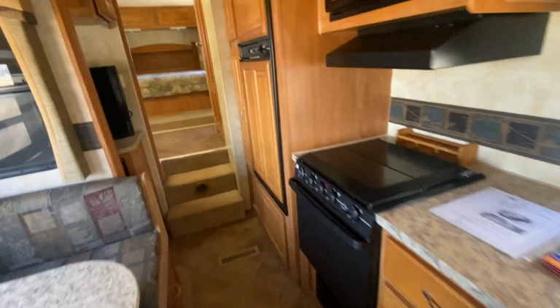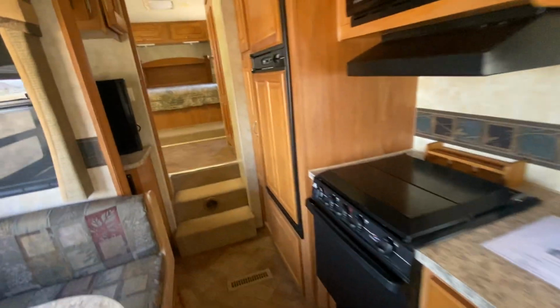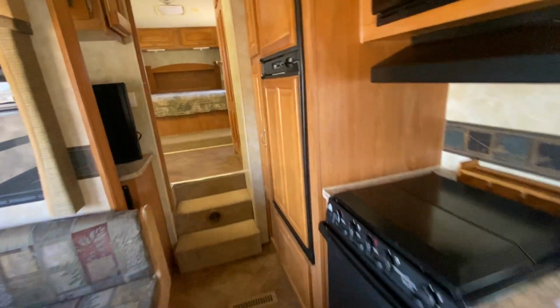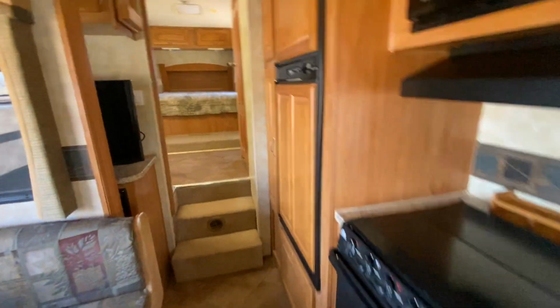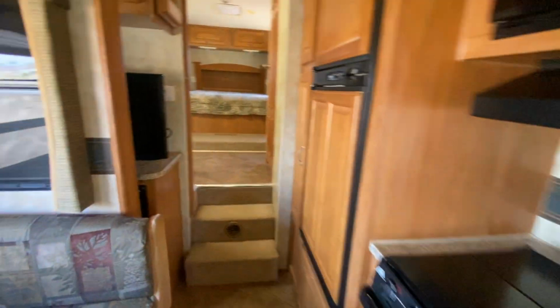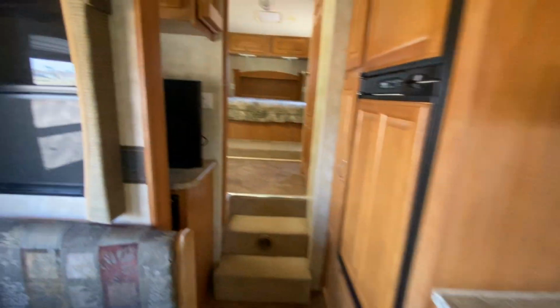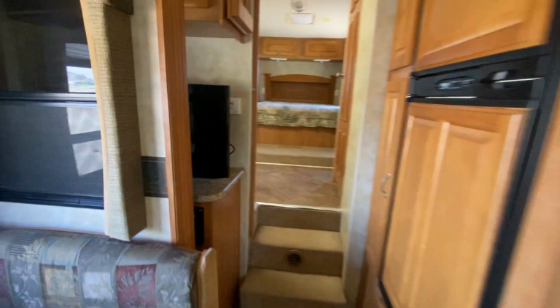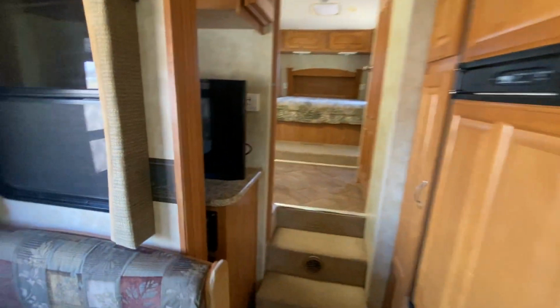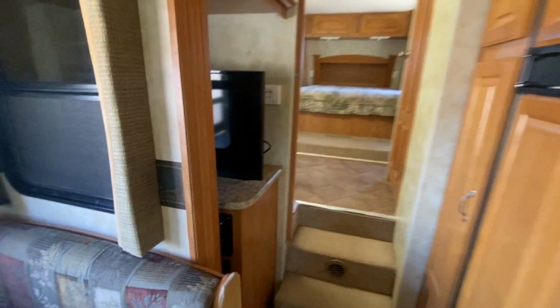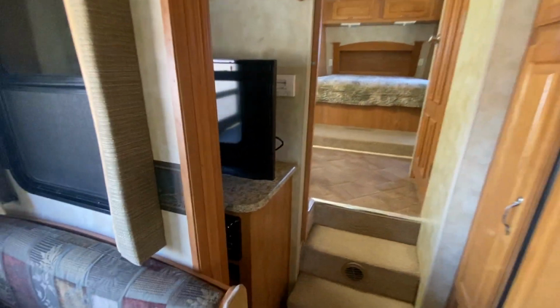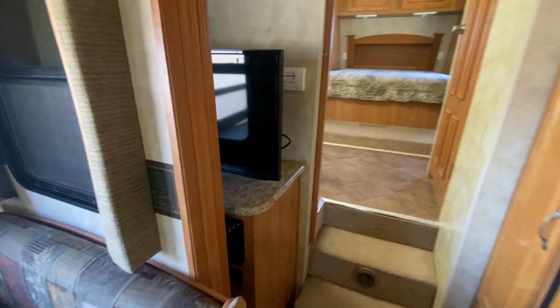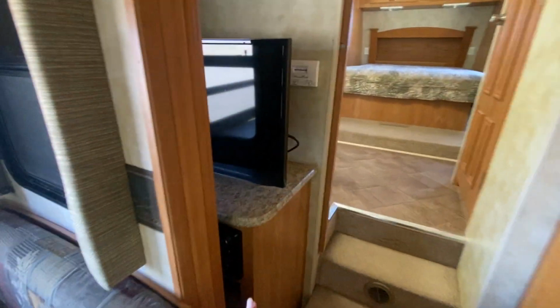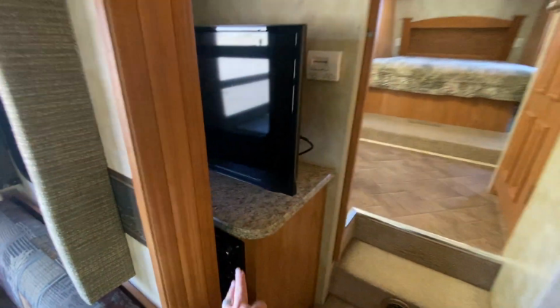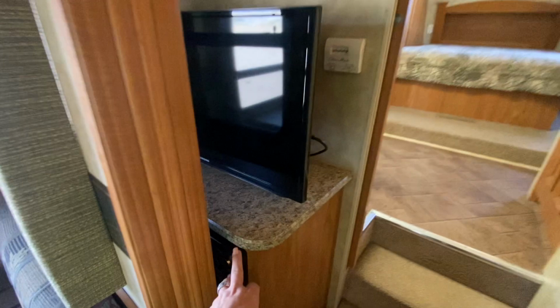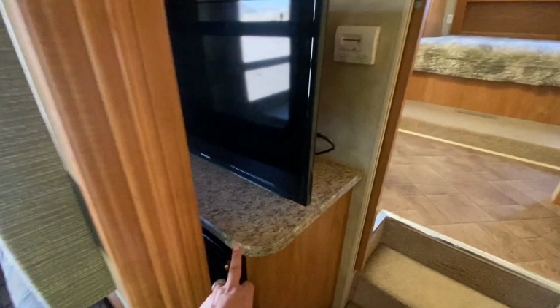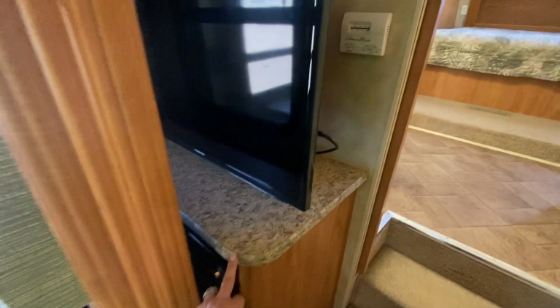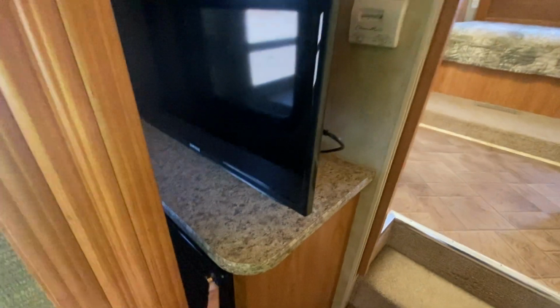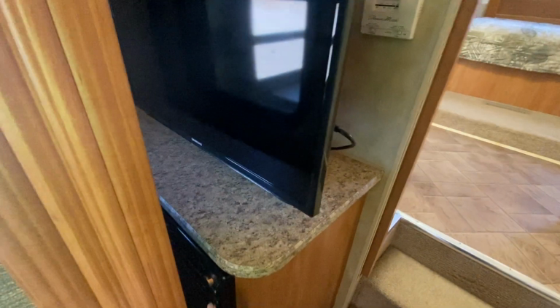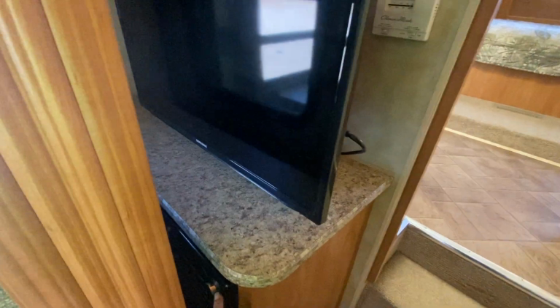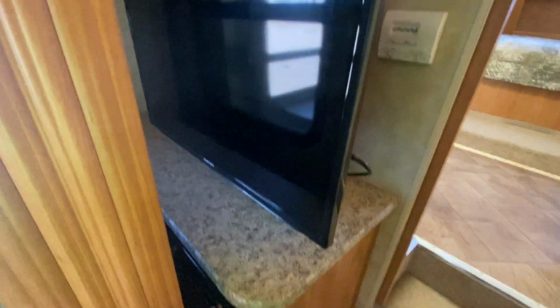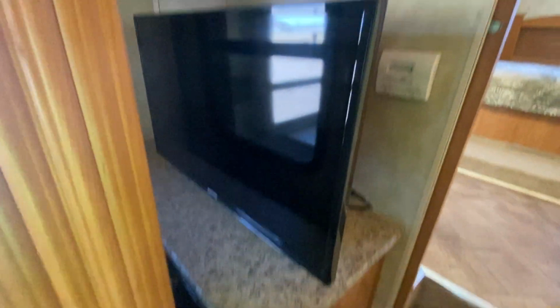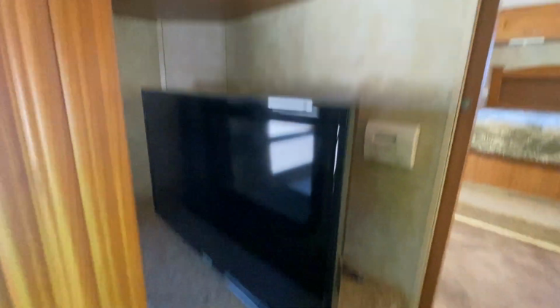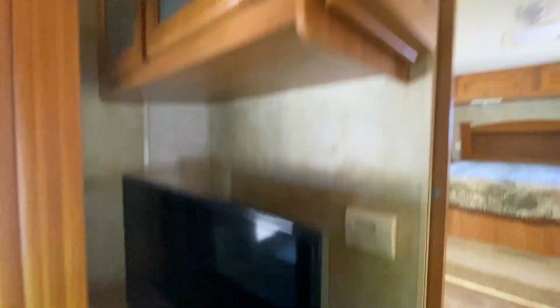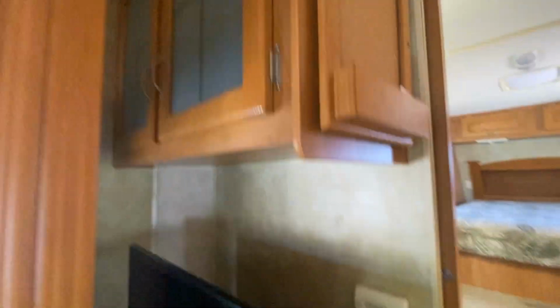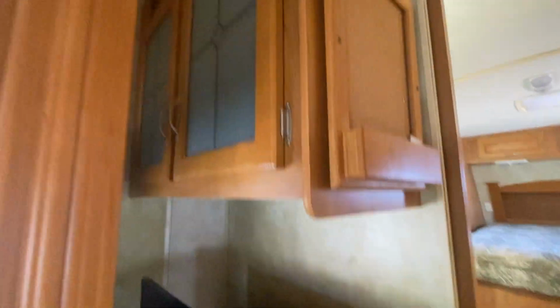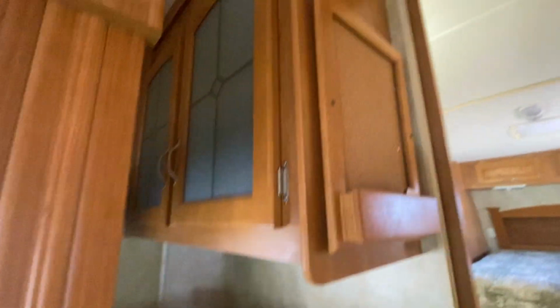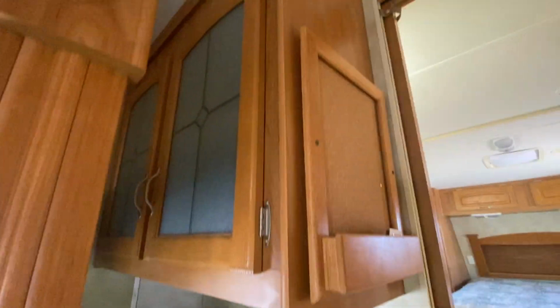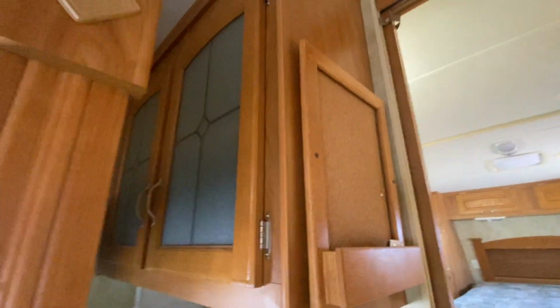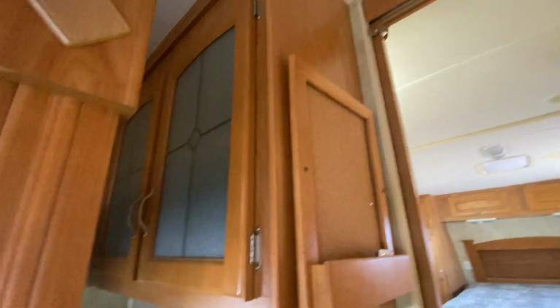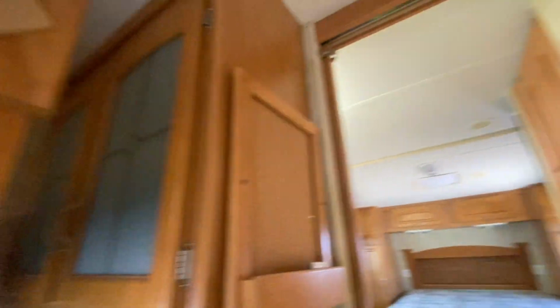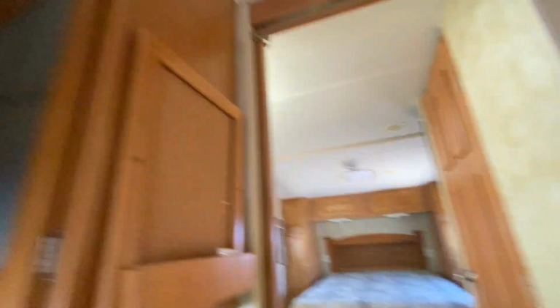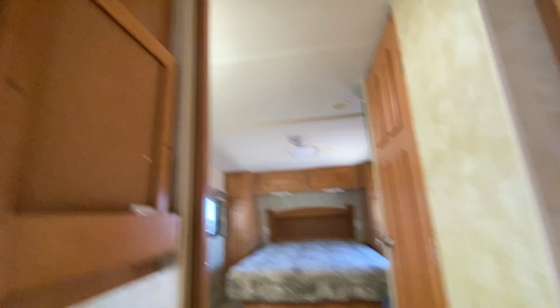And then you come in here — you've got a TV right here with the stereo and that.